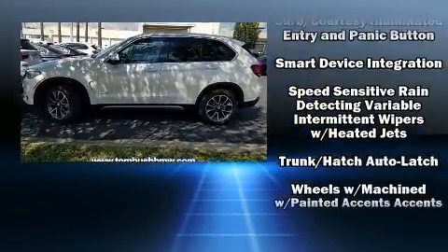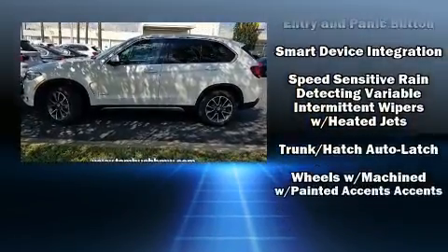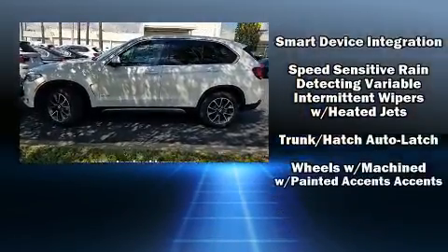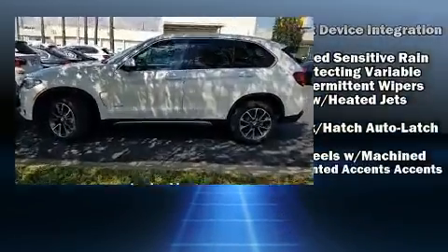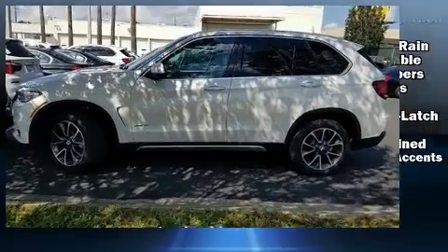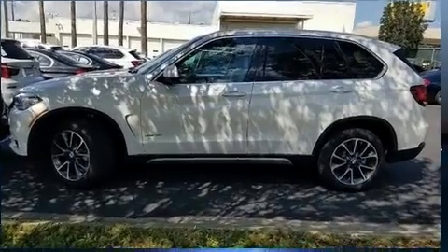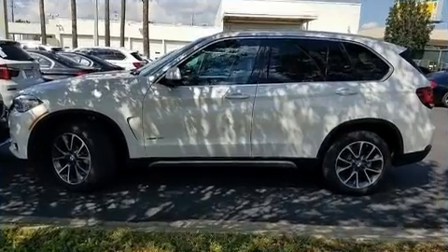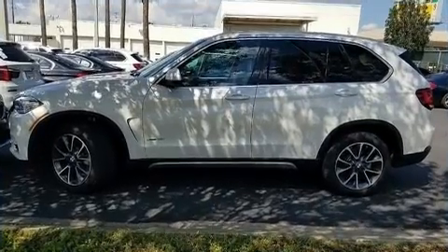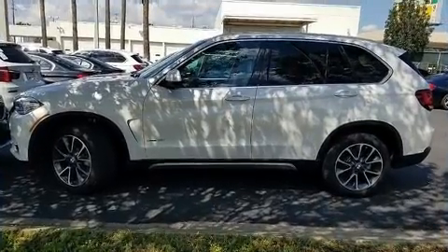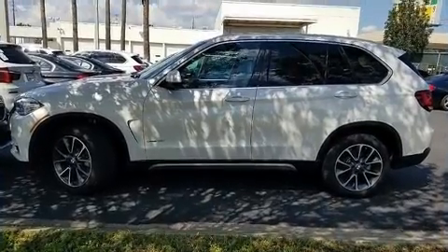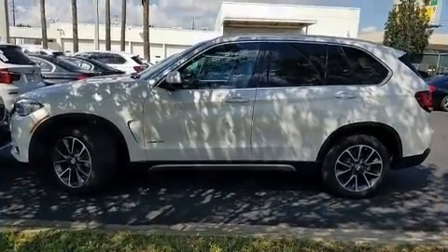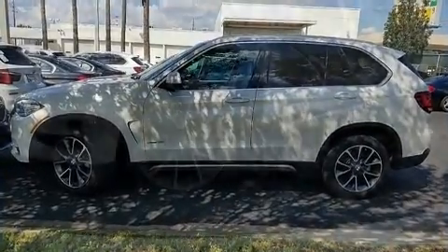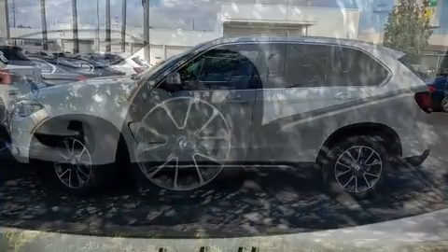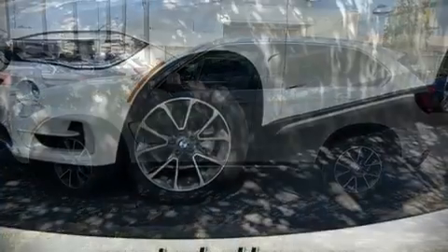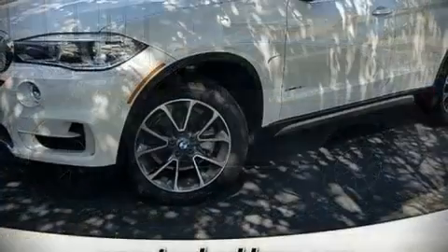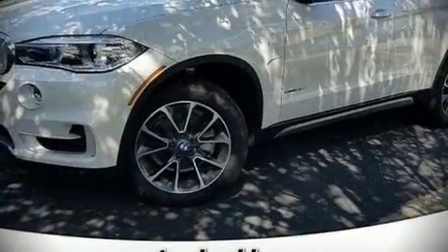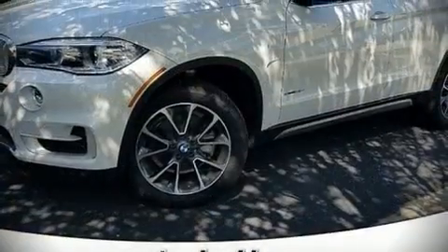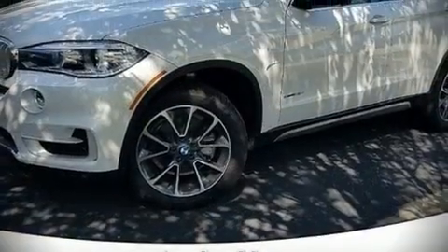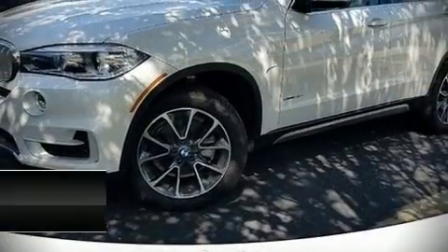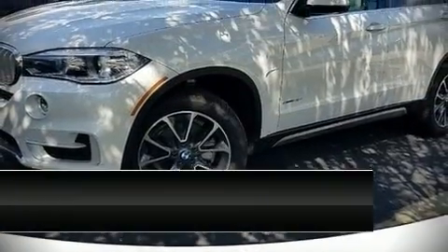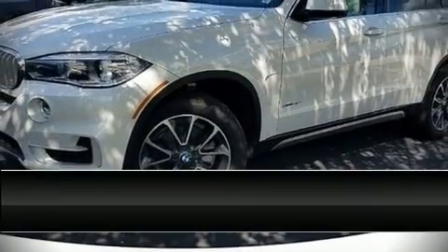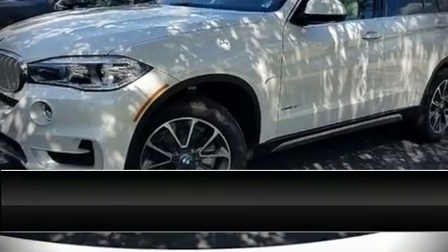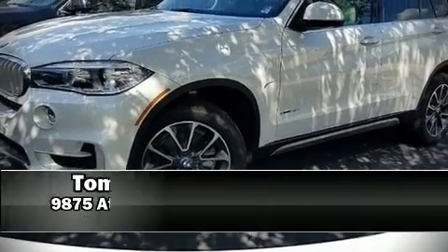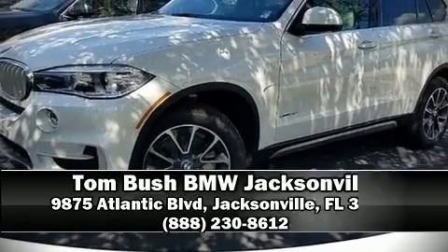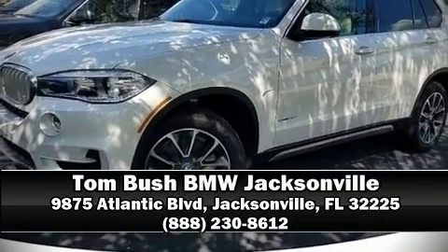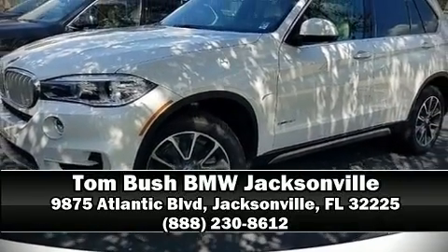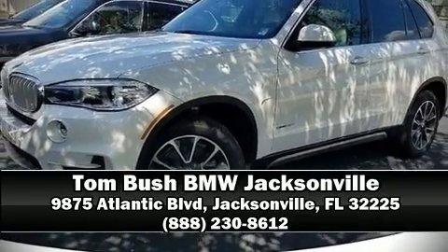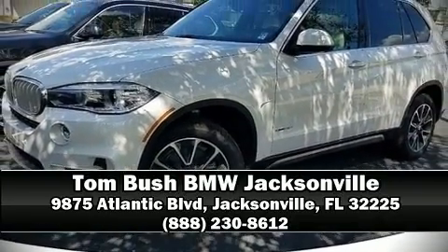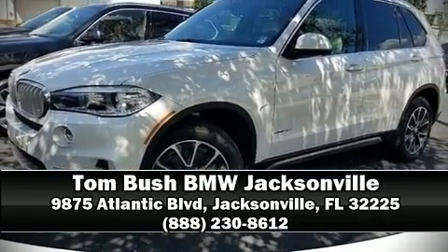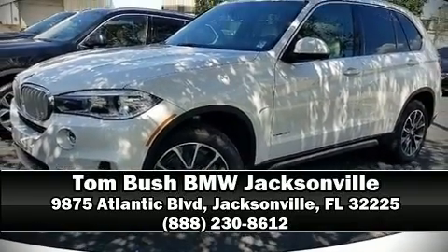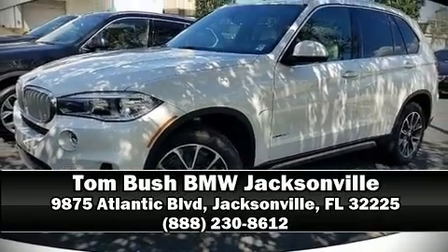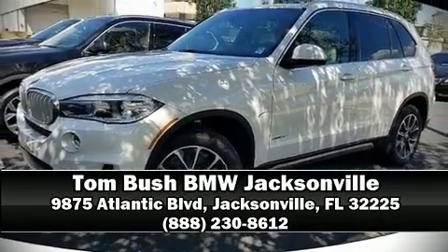This vehicle has achieved certified pre-owned status by passing BMW's rigorous certification process. Please don't hesitate to give us a call.